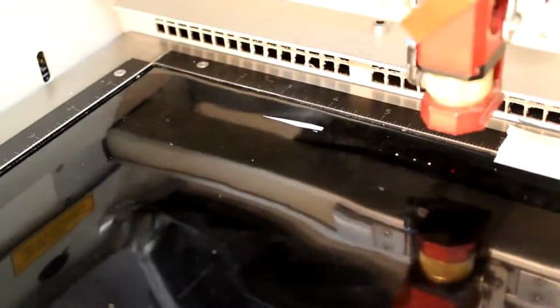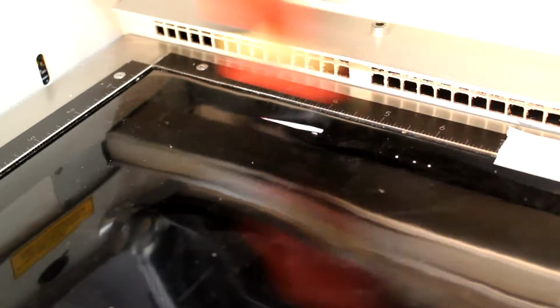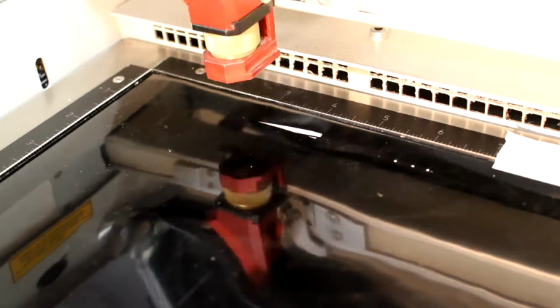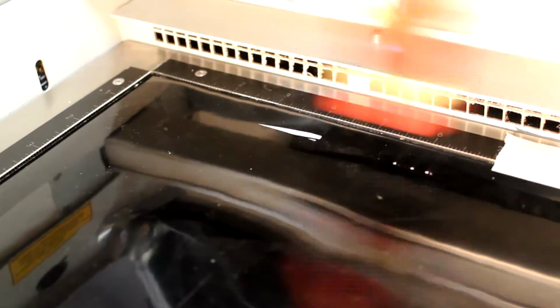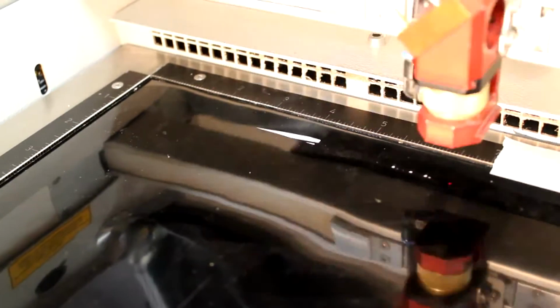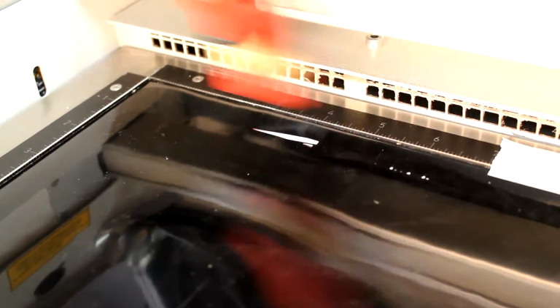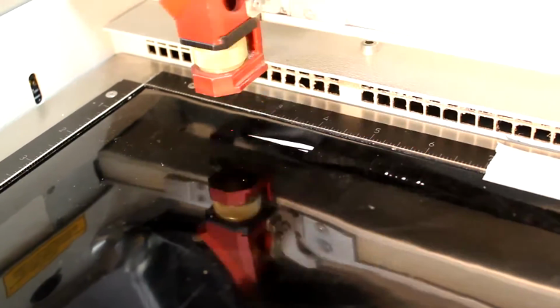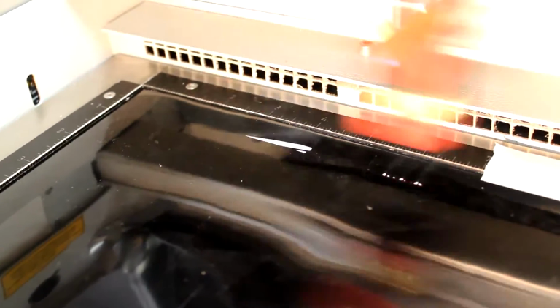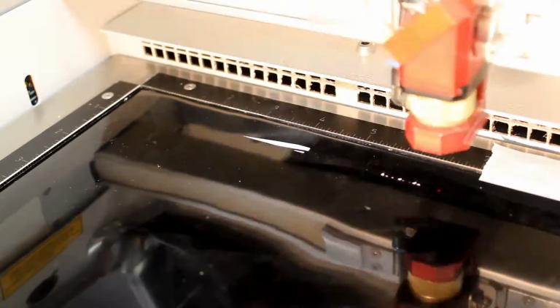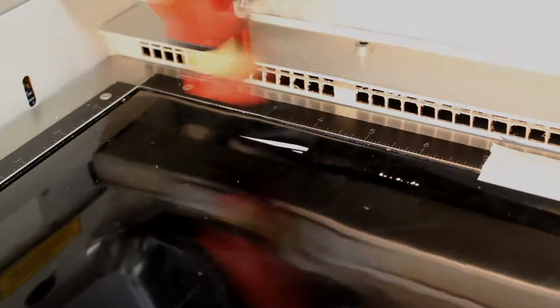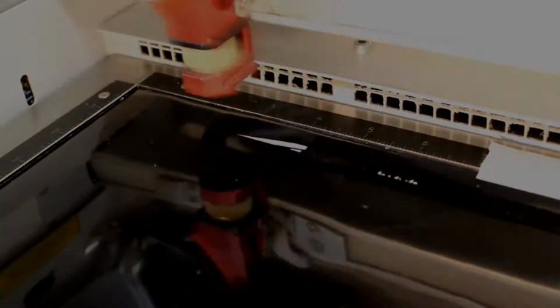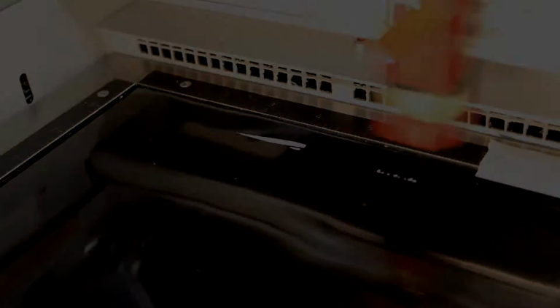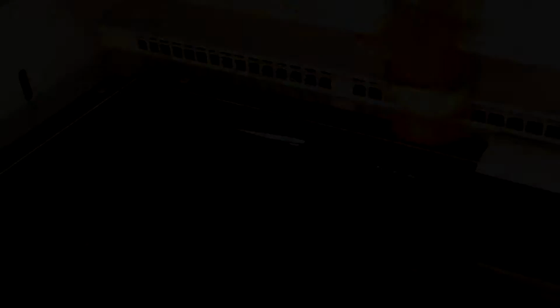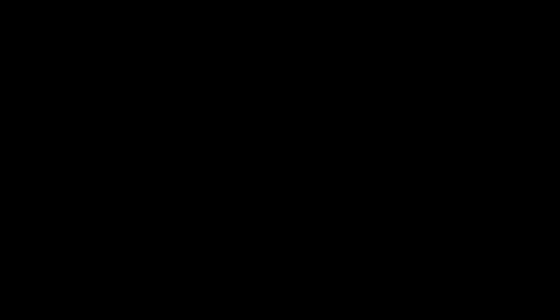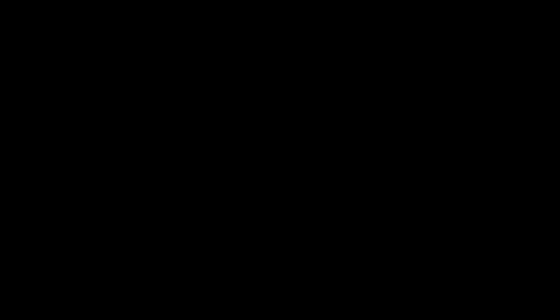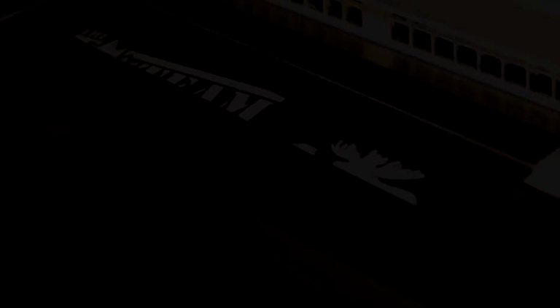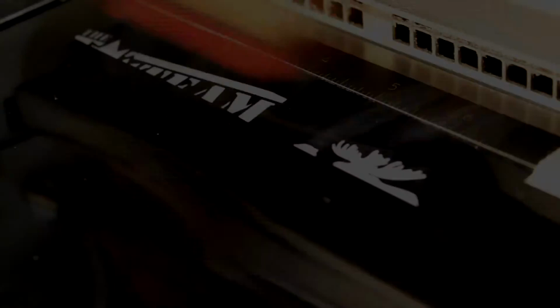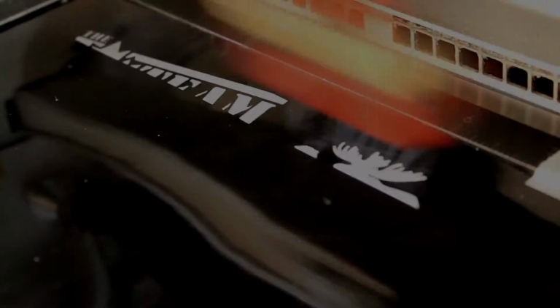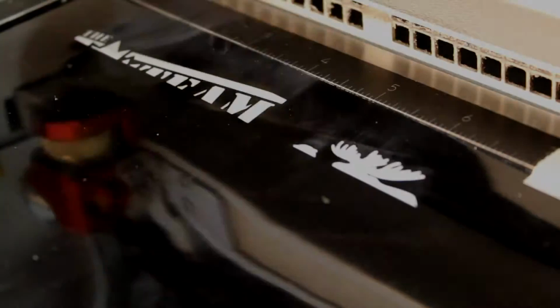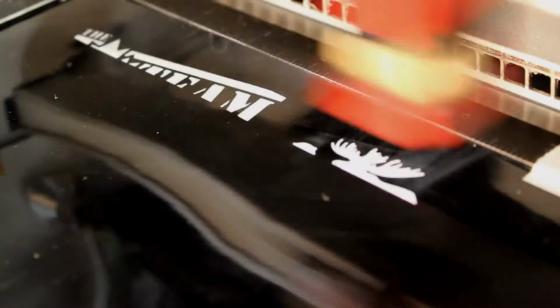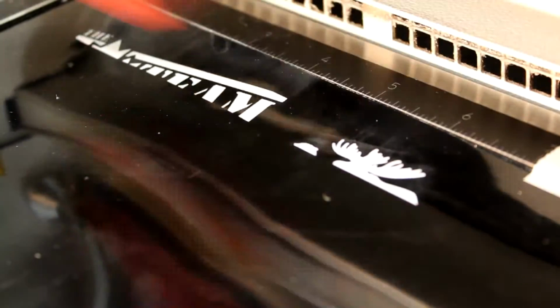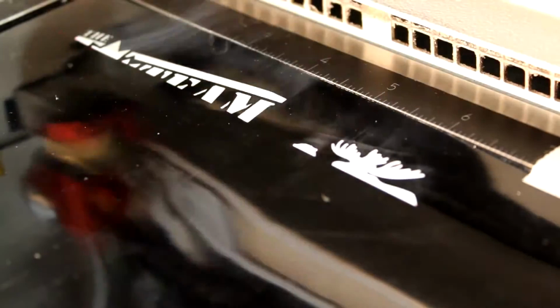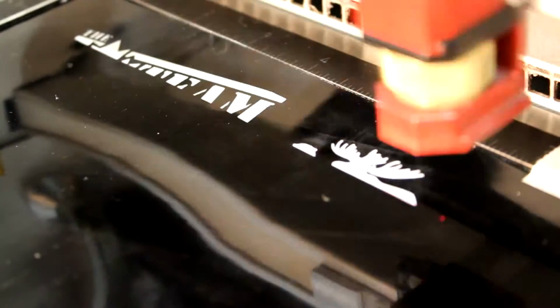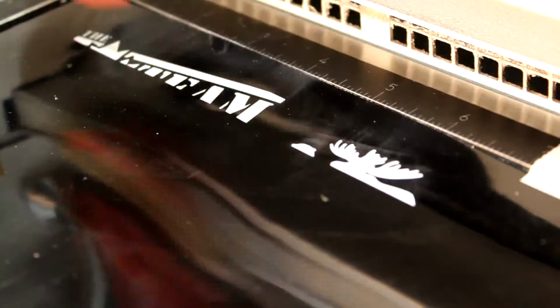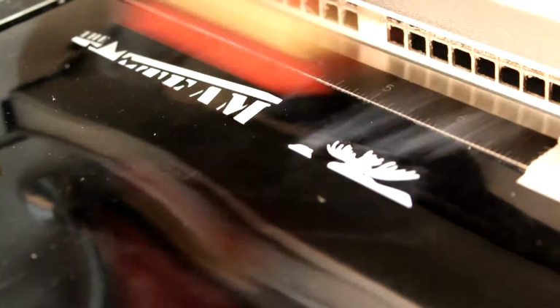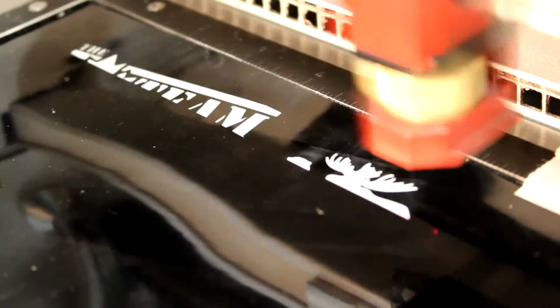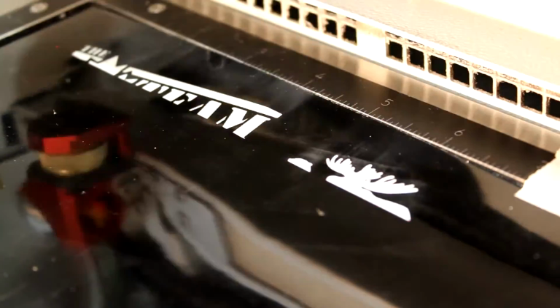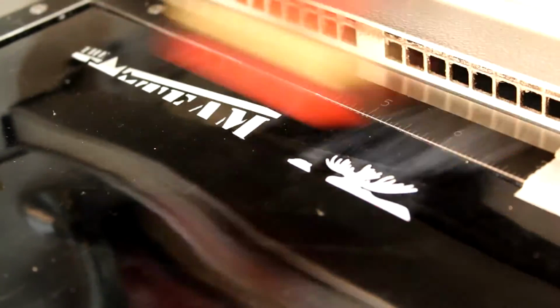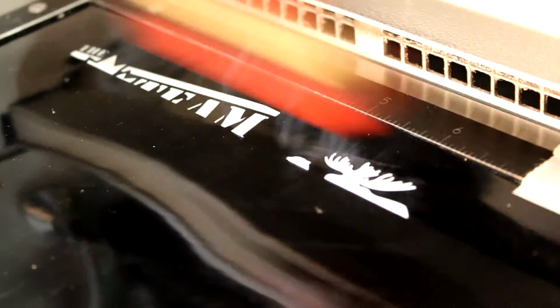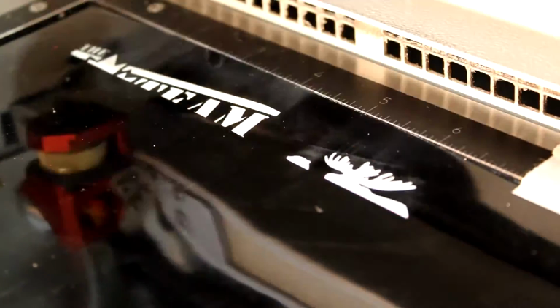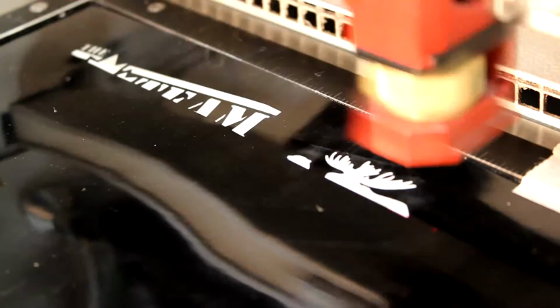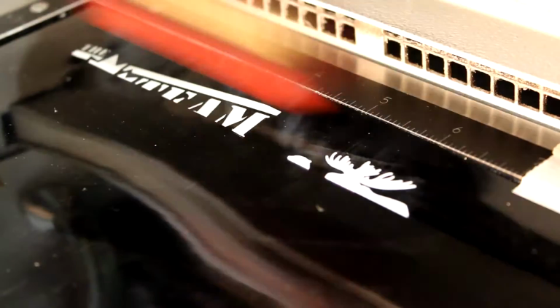ThinCore Plastics are great for pipe wraps, decals, curved trophy bases, and cut-out letters.